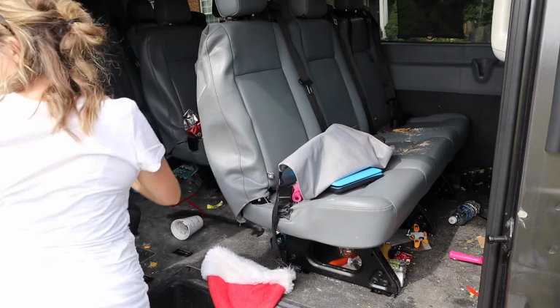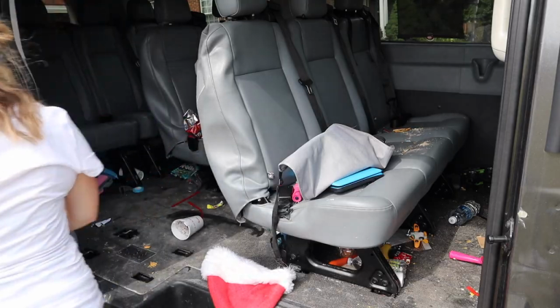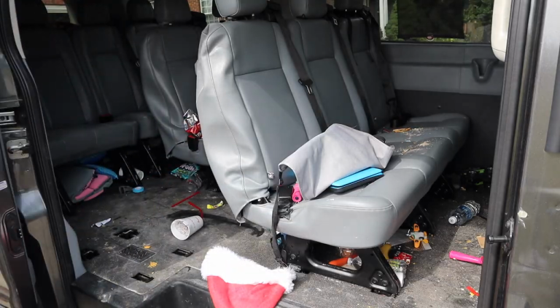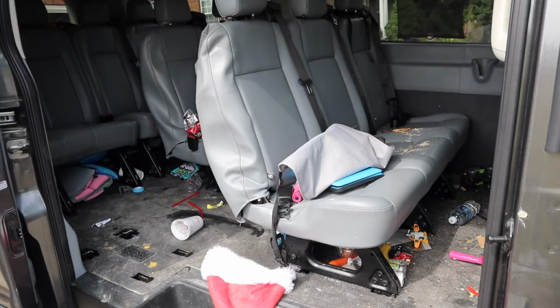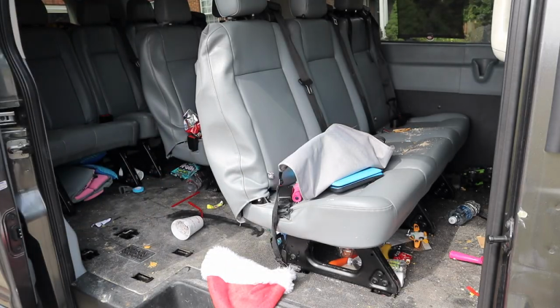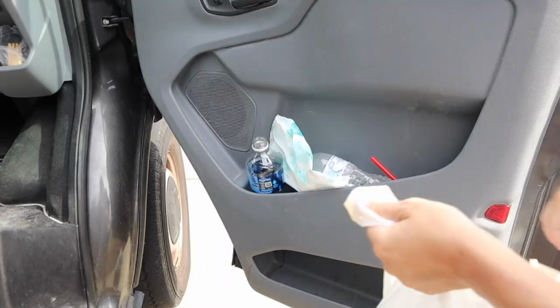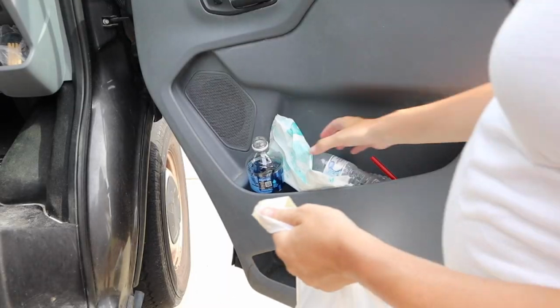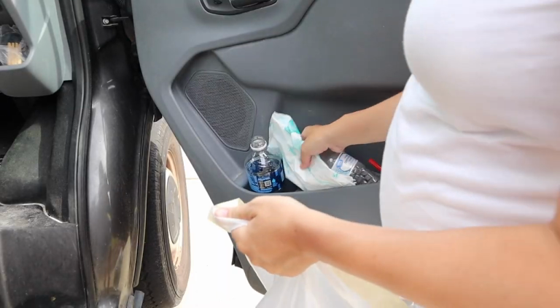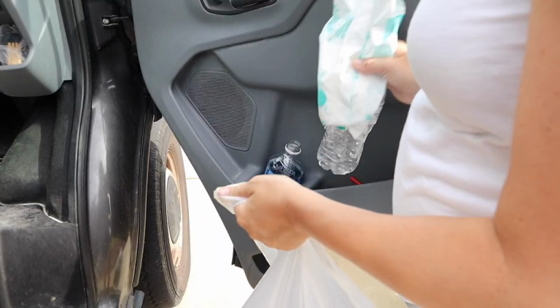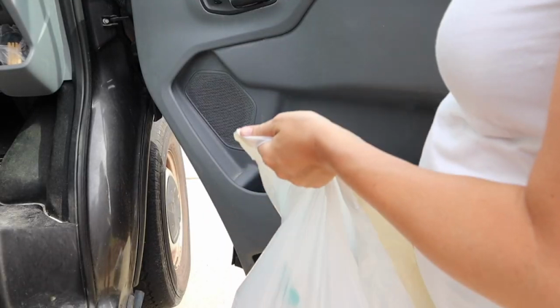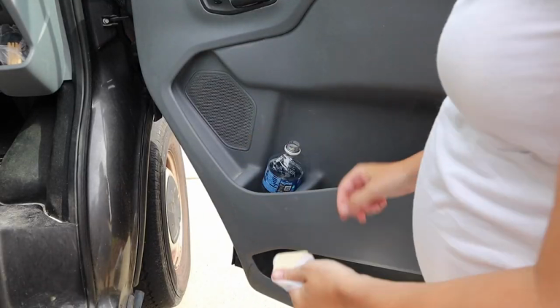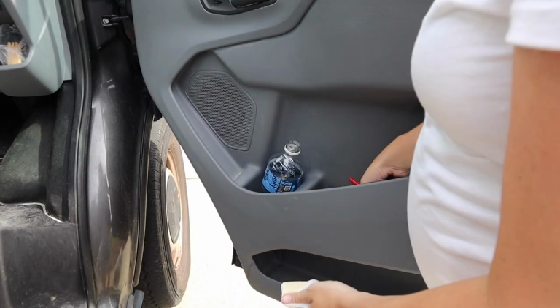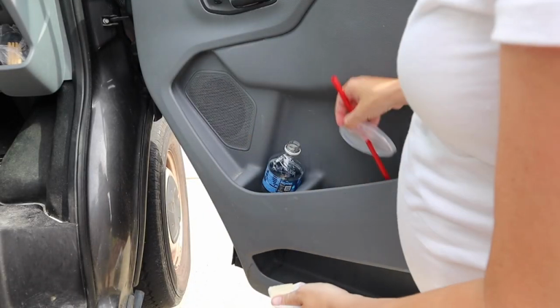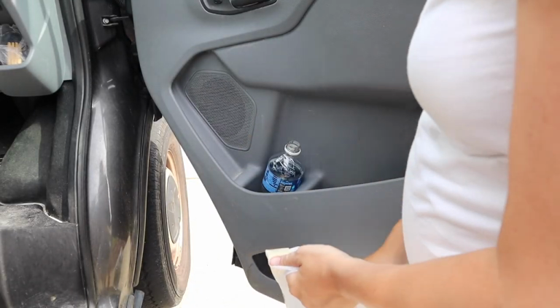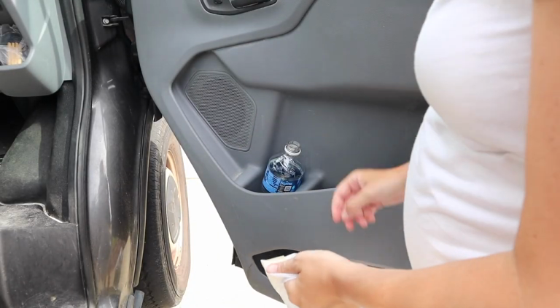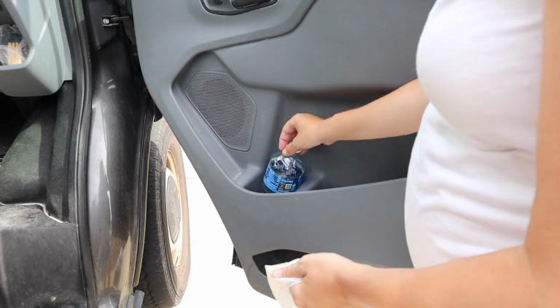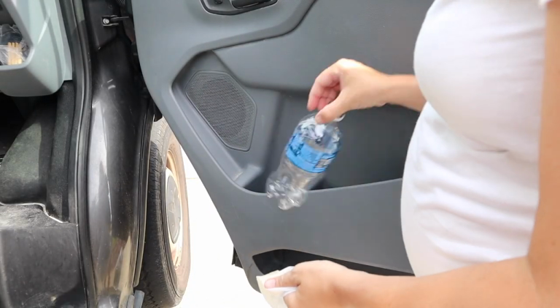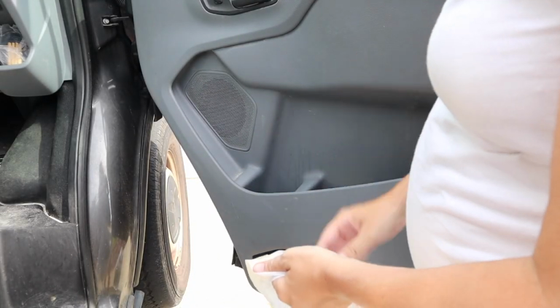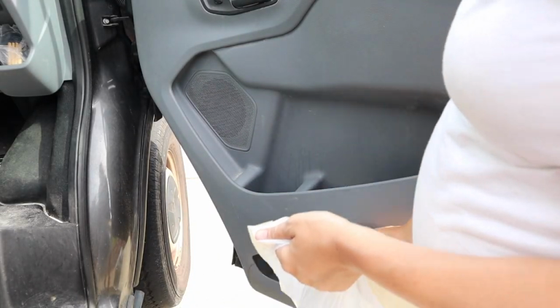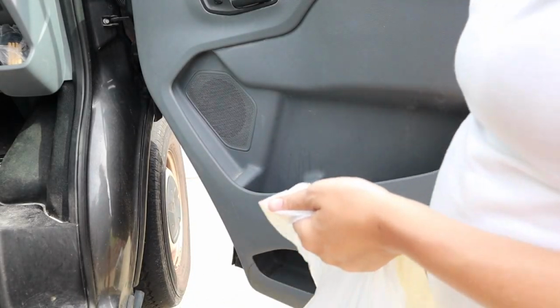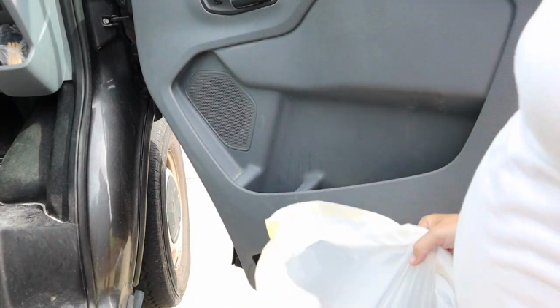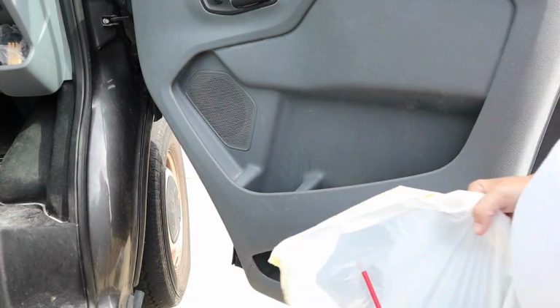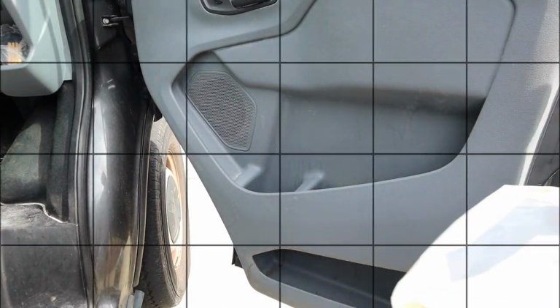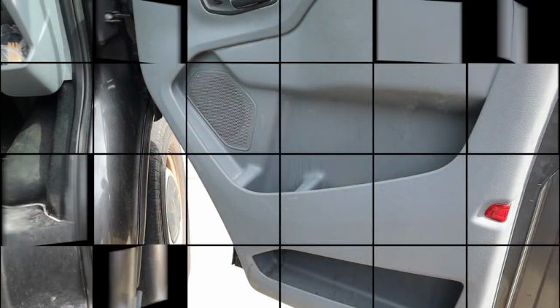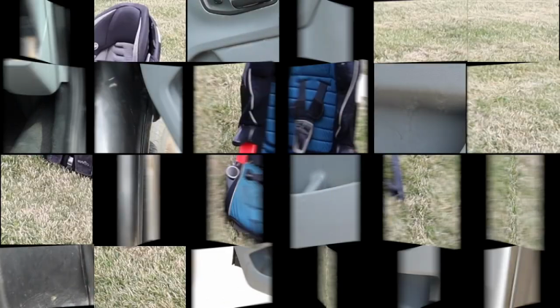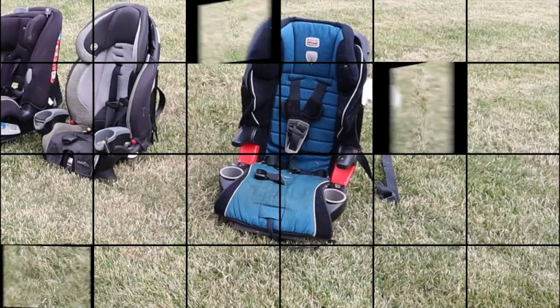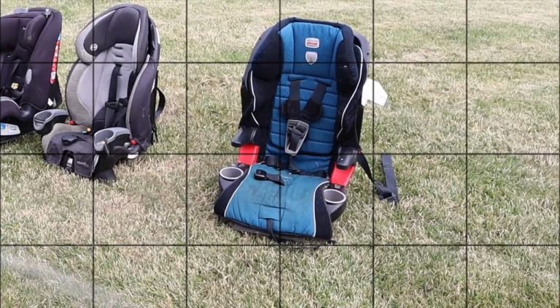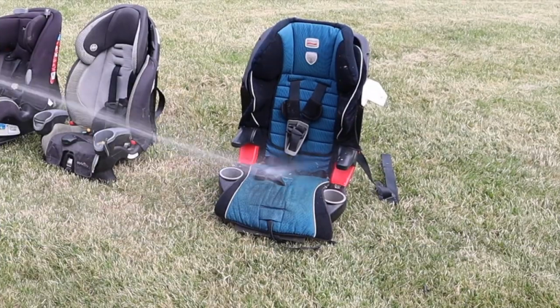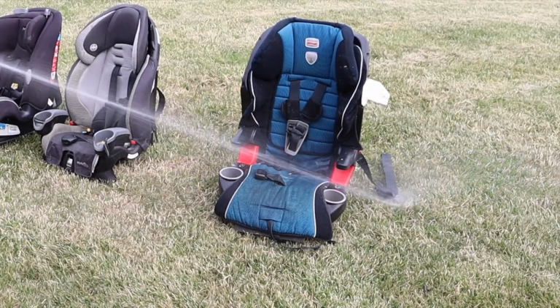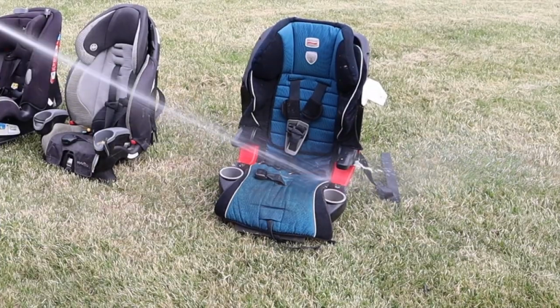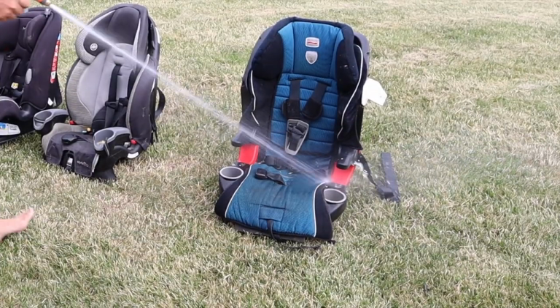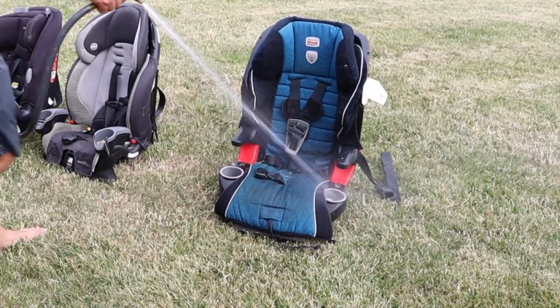and it fits all of my children very well. So I hope that you guys are ready for some deep cleaning motivation today. Let's get started.